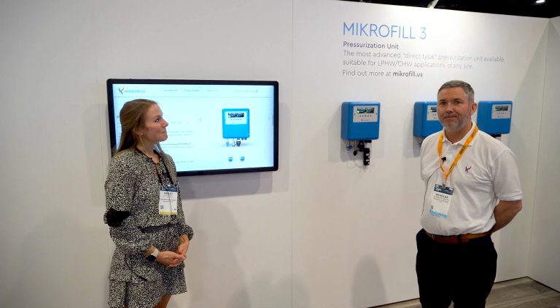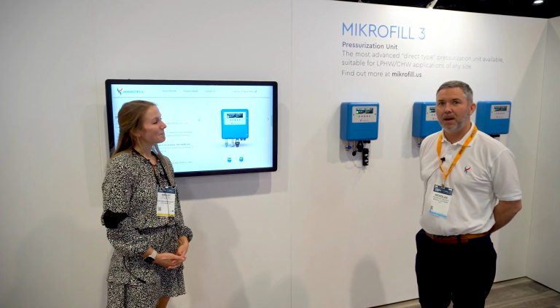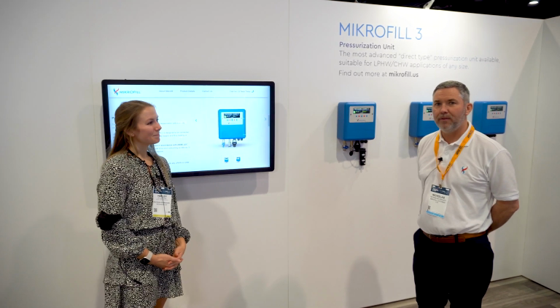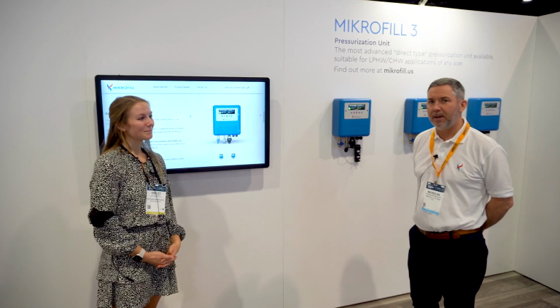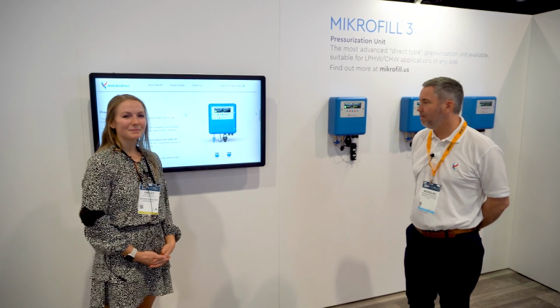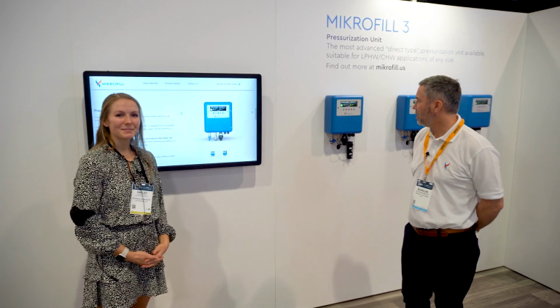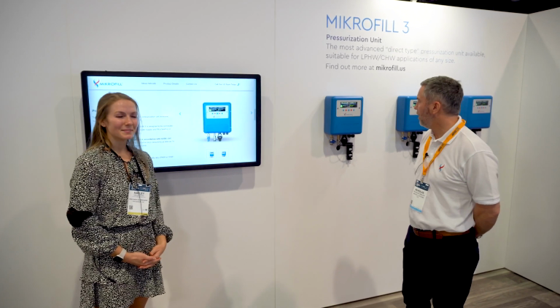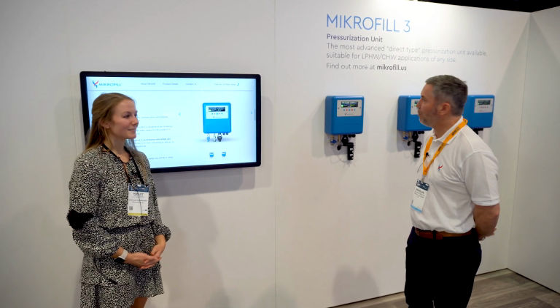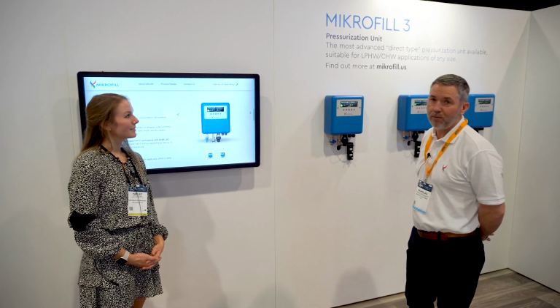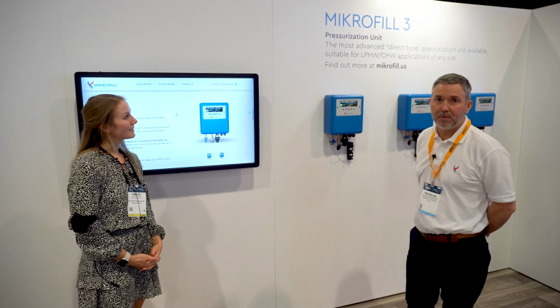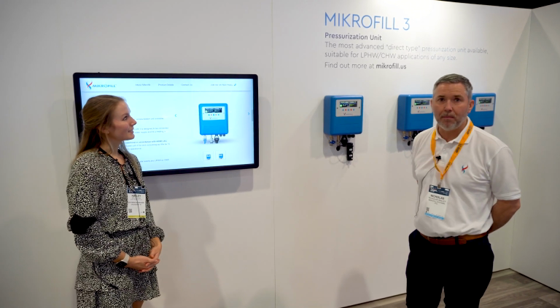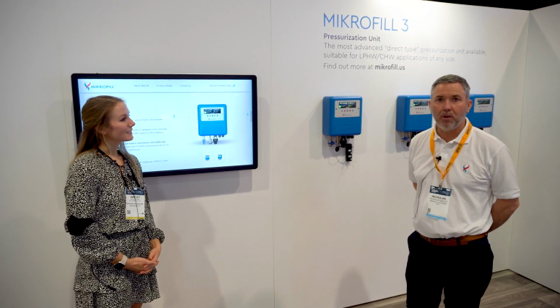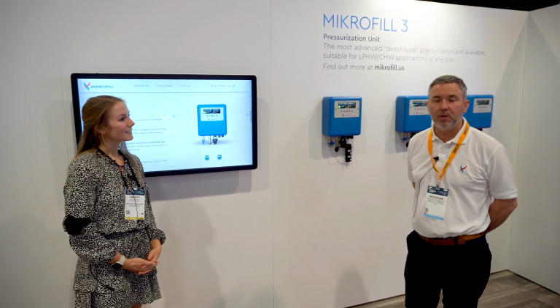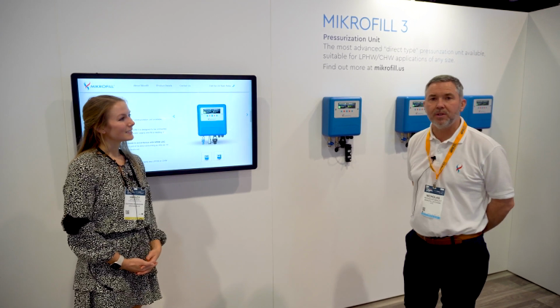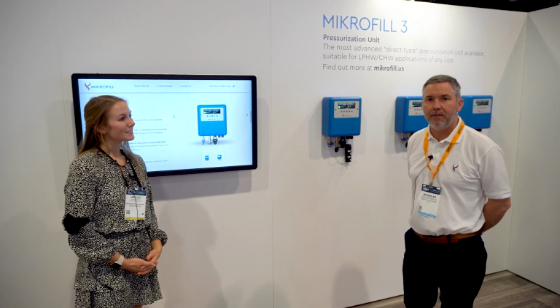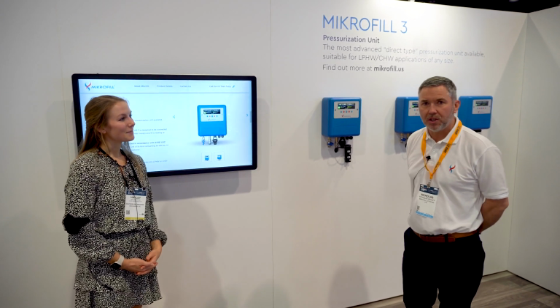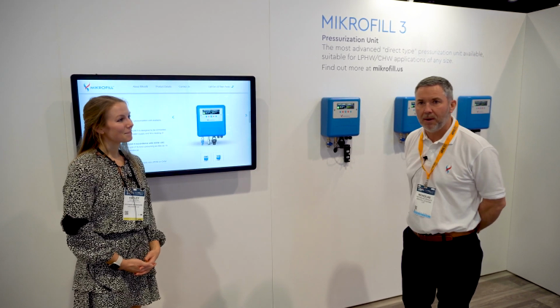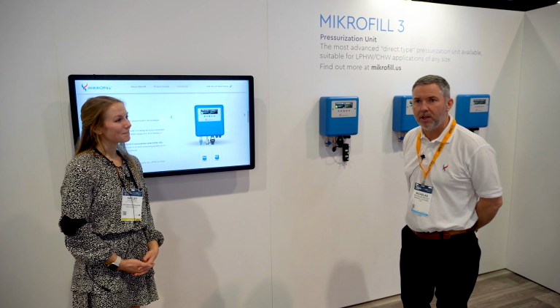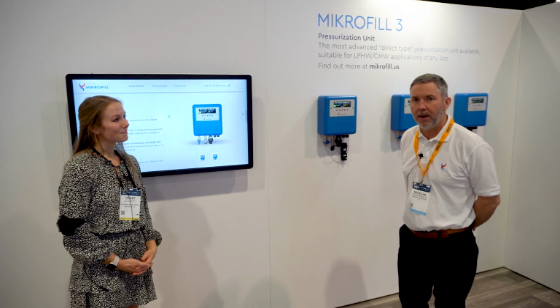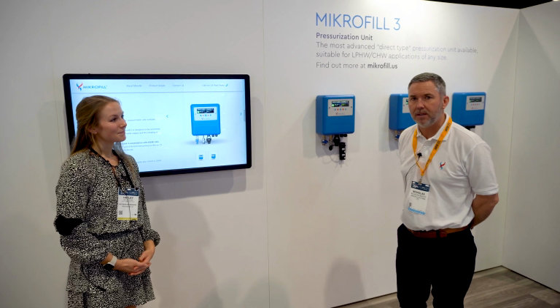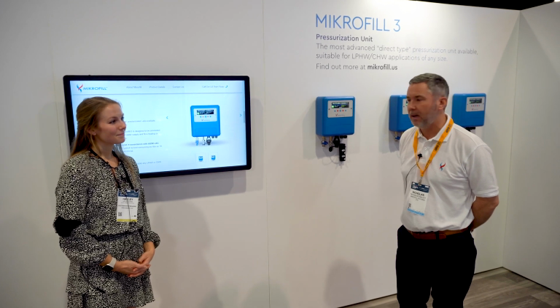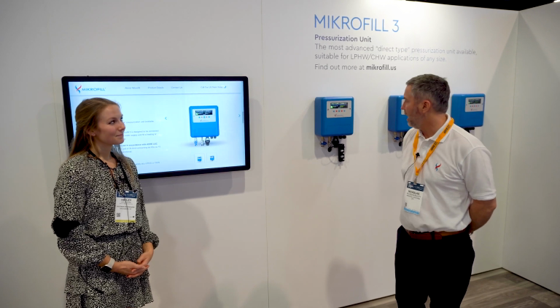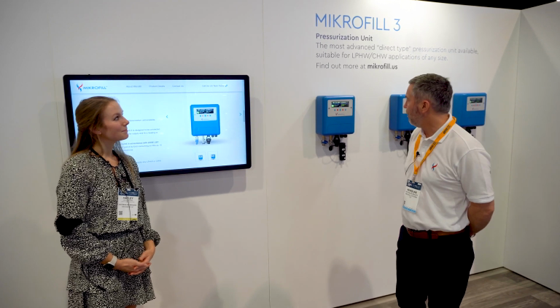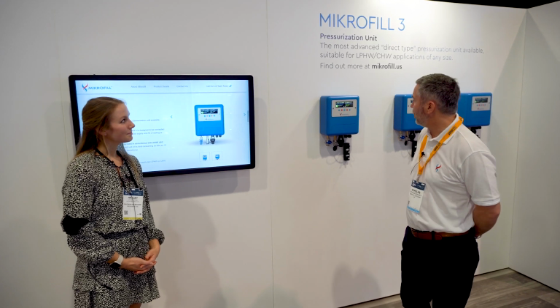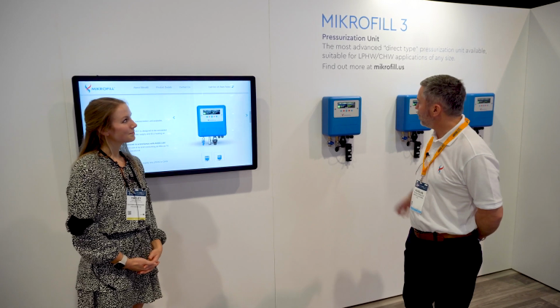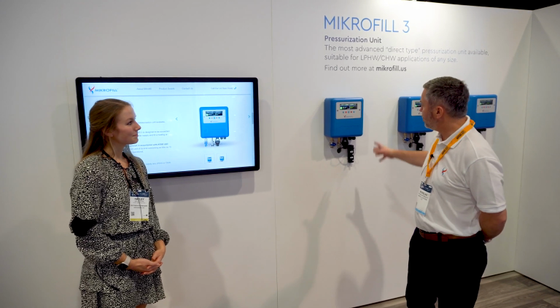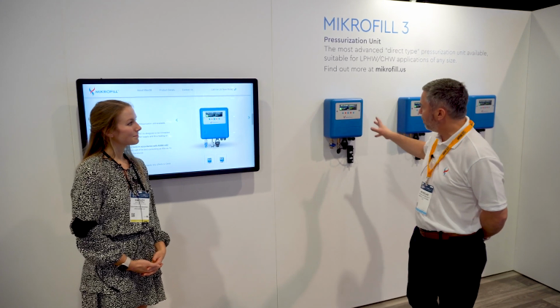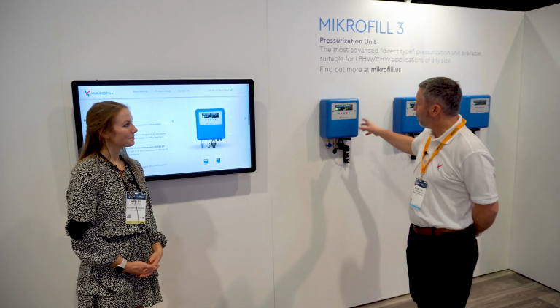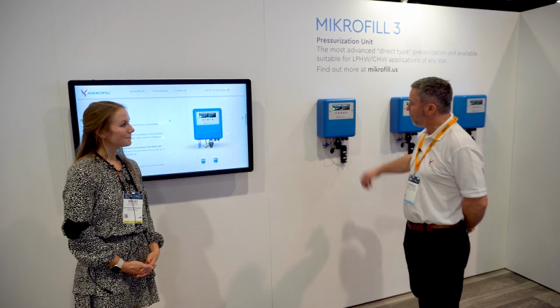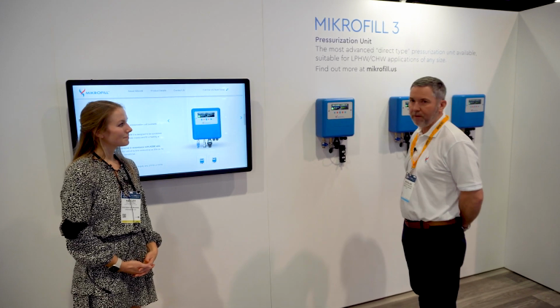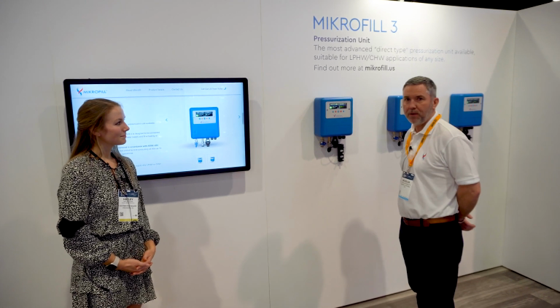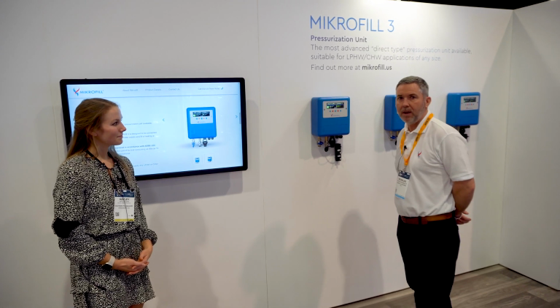Hello everyone. I represent Microfill — it's our first time here in the US and we're looking to launch this product called the Microfill 3.